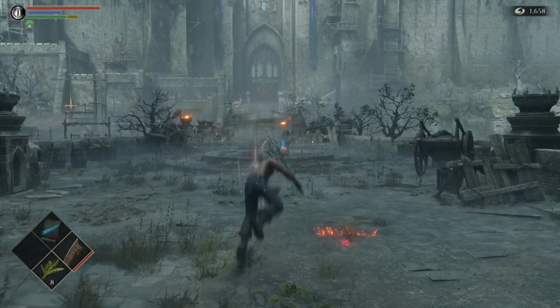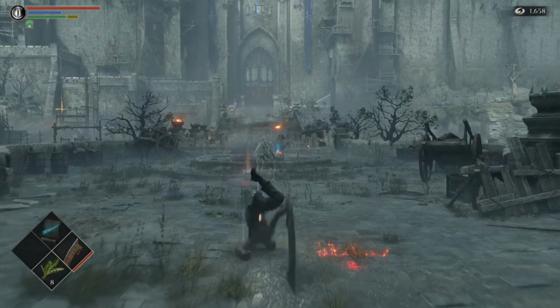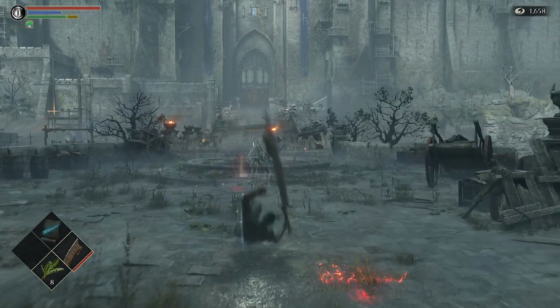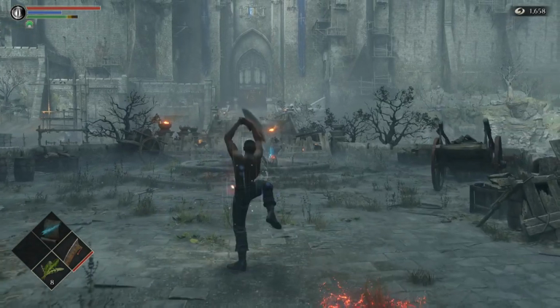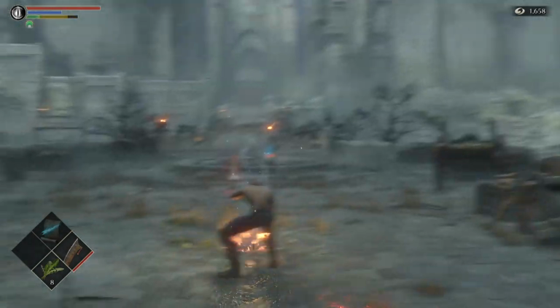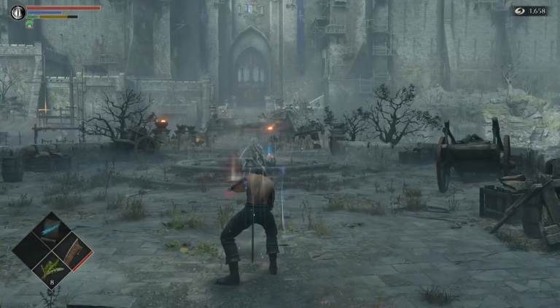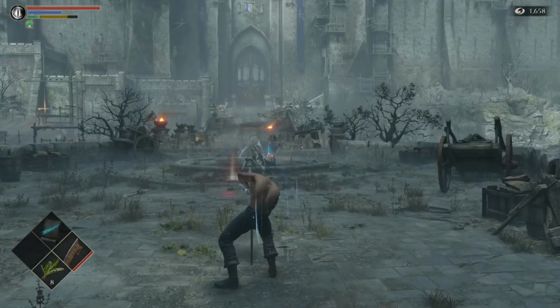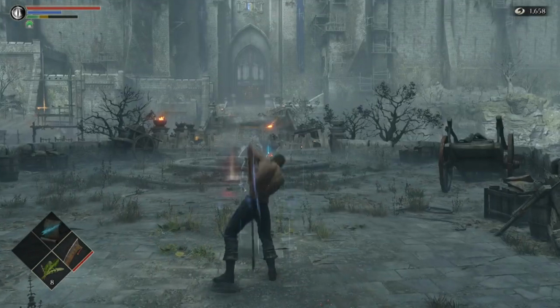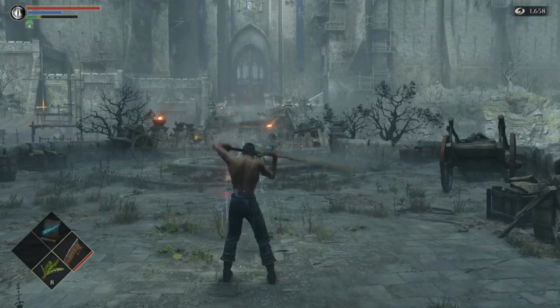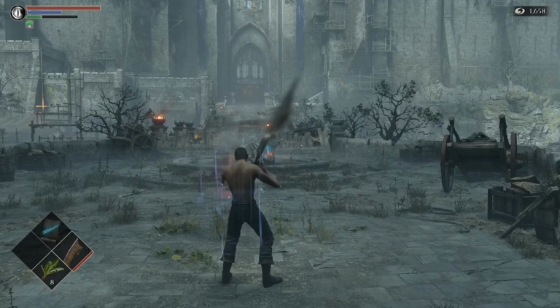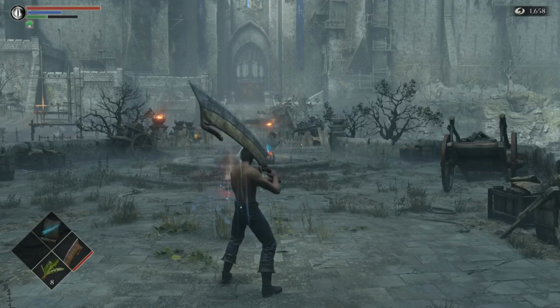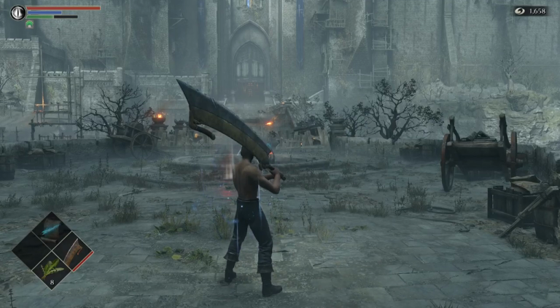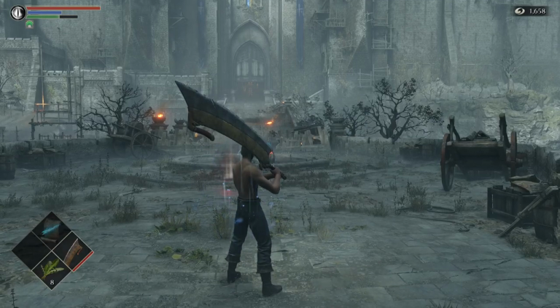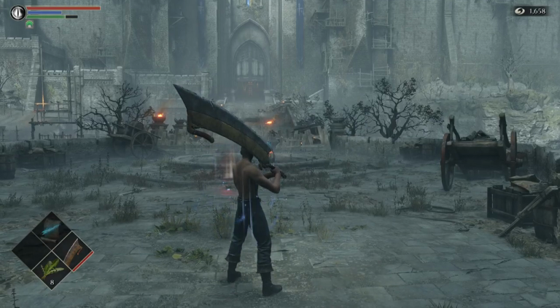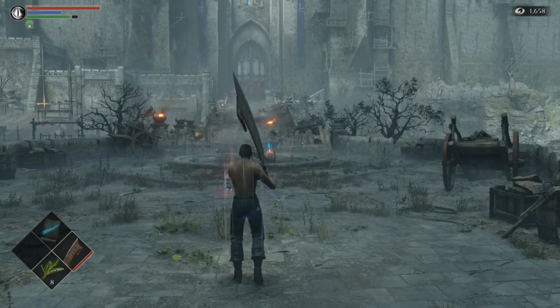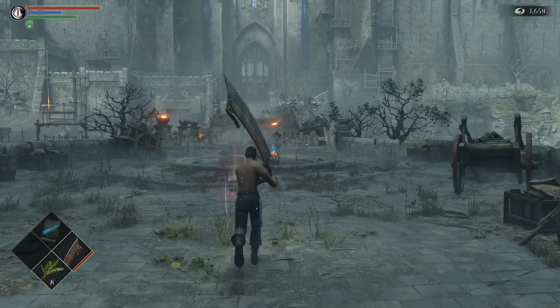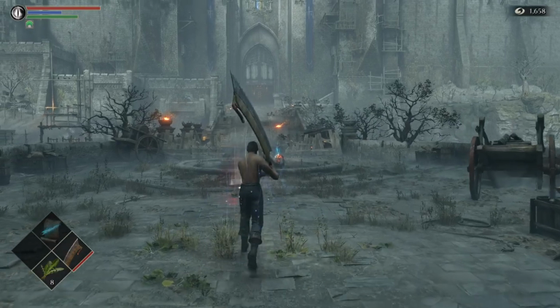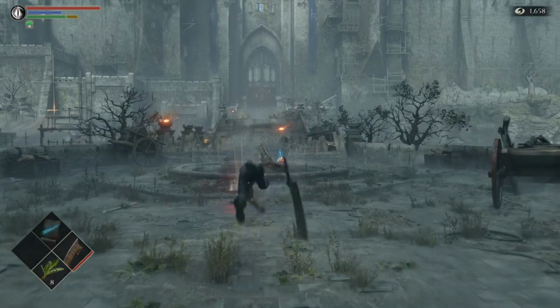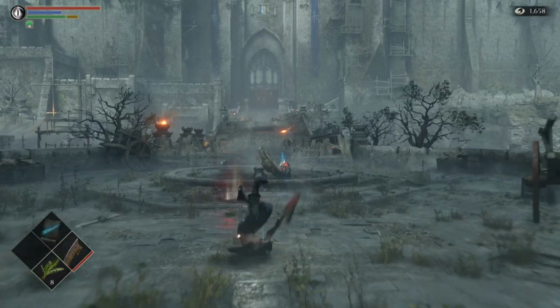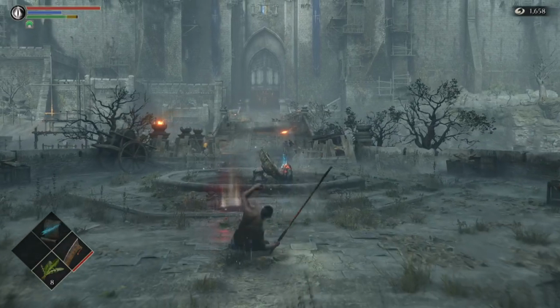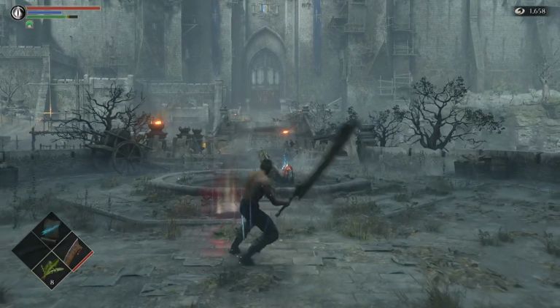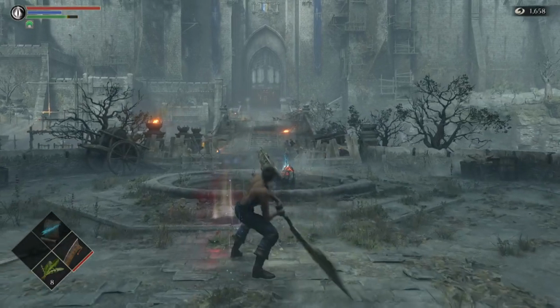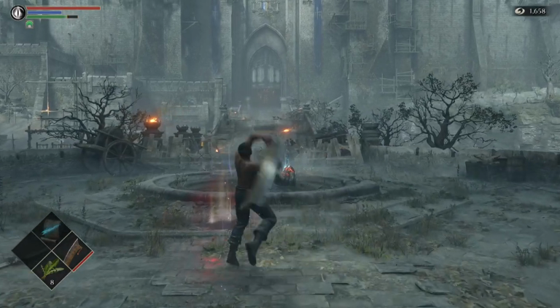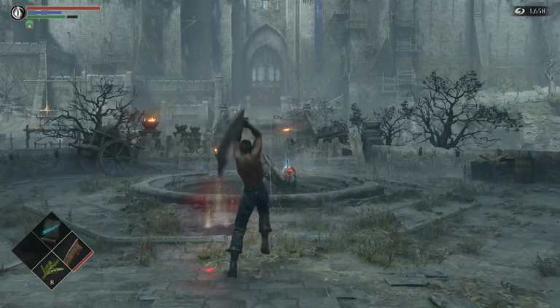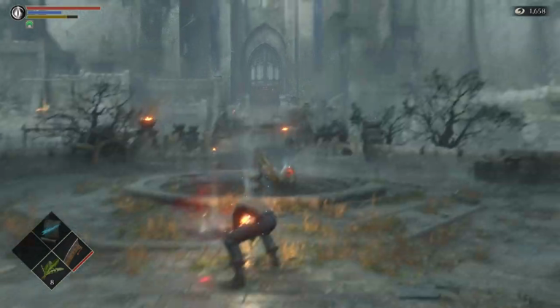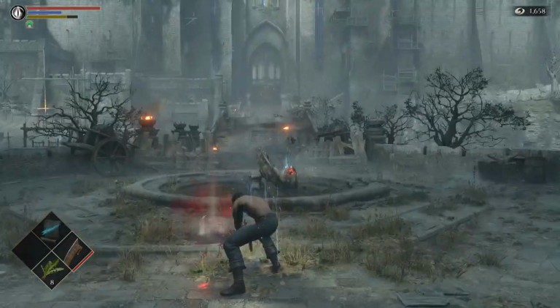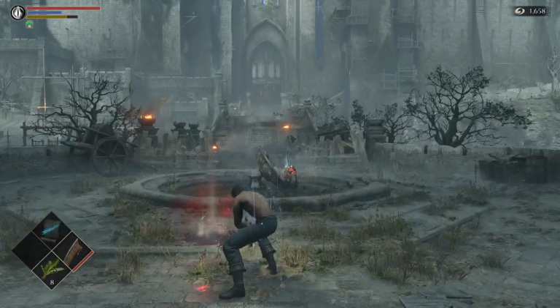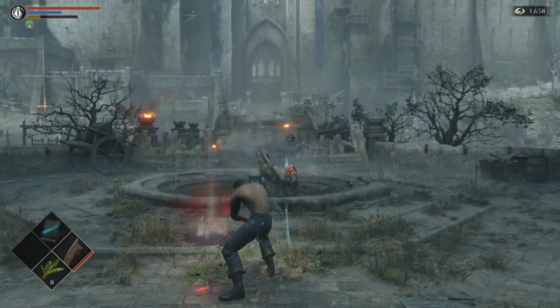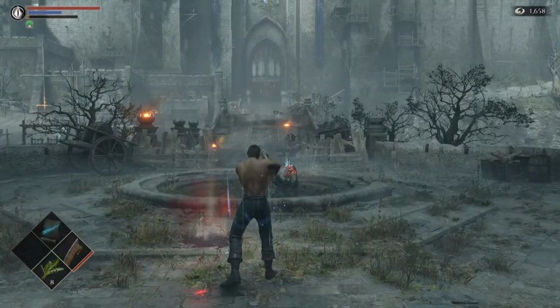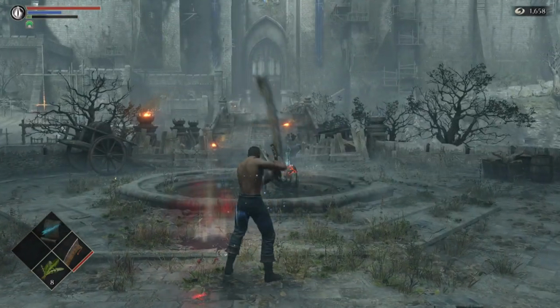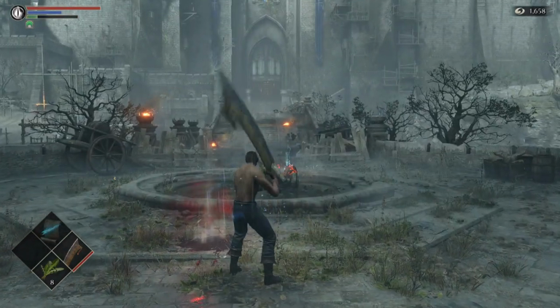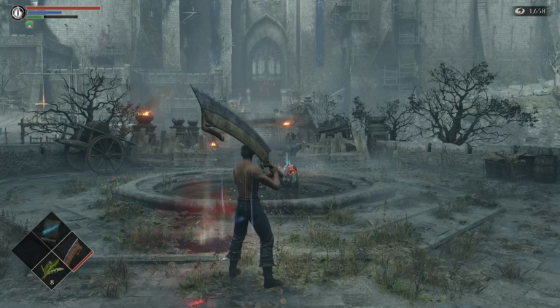Roll forward R1 — that's a cool one. Then roll forward R2 — it is the downward side.